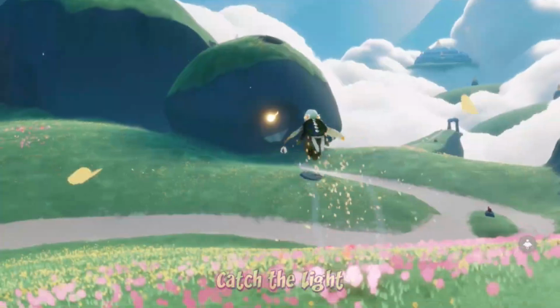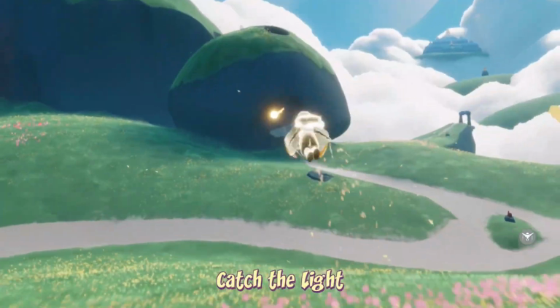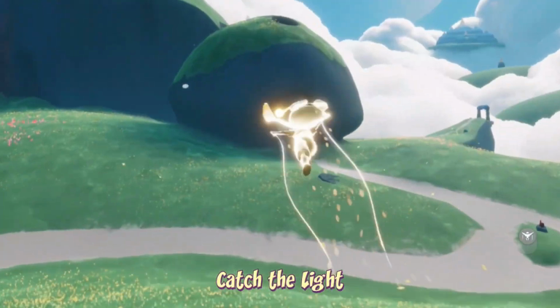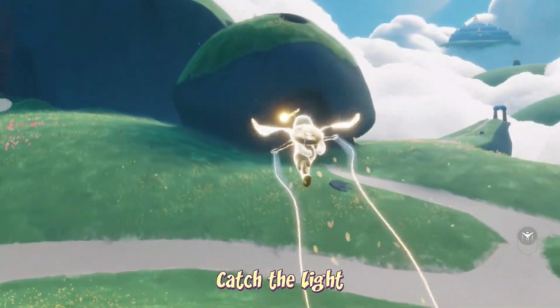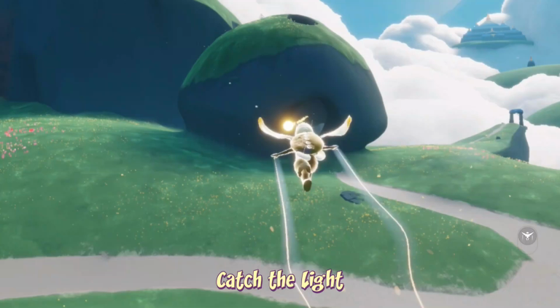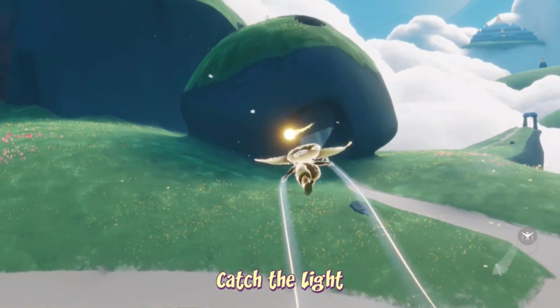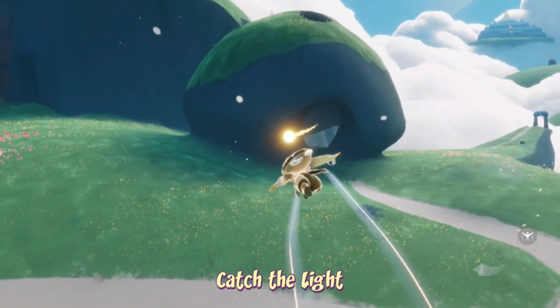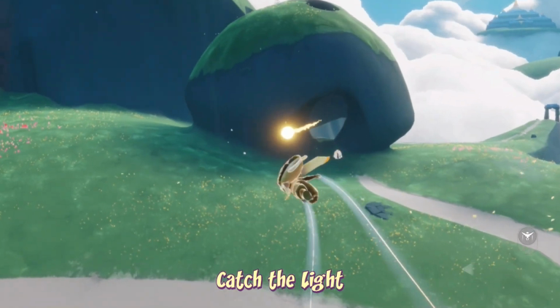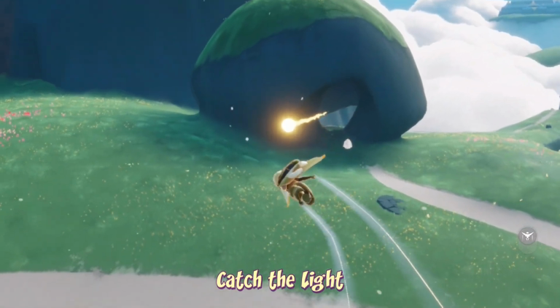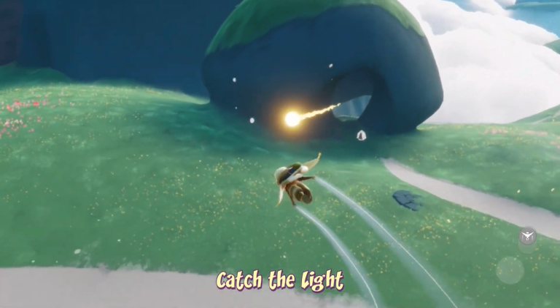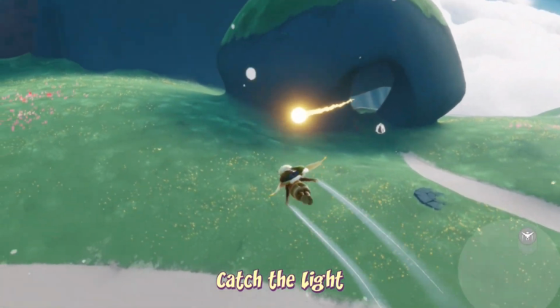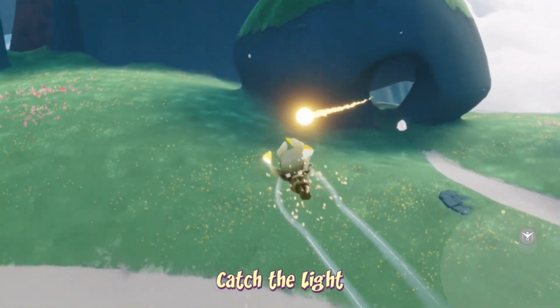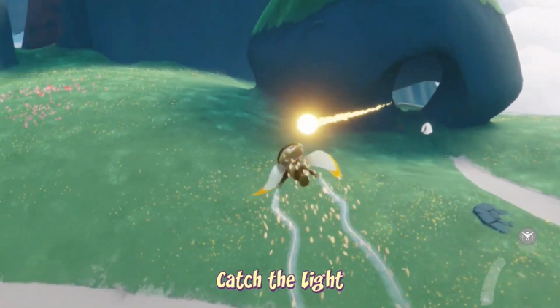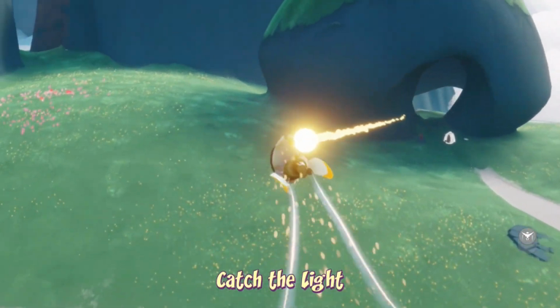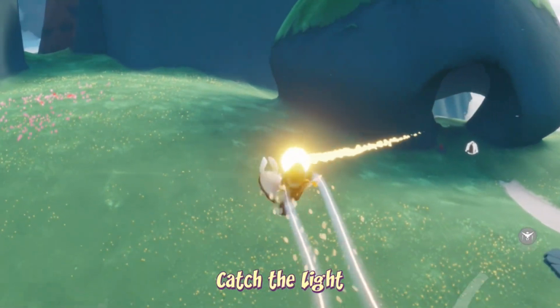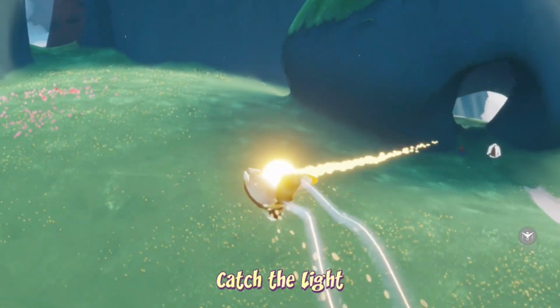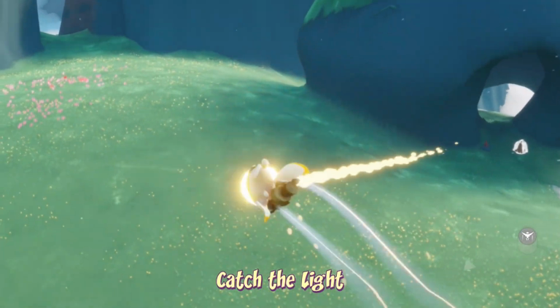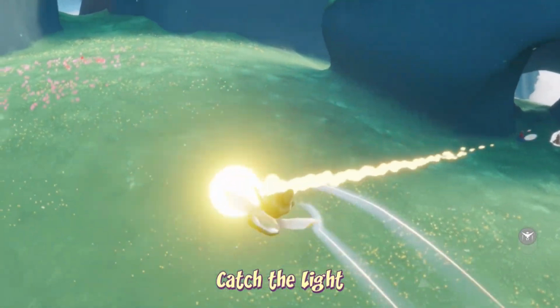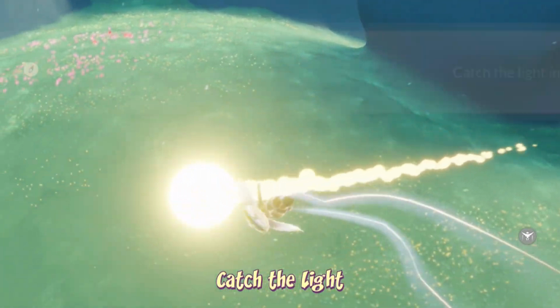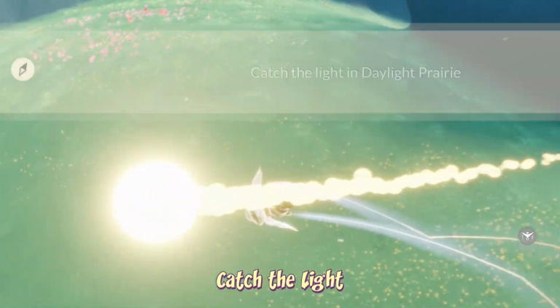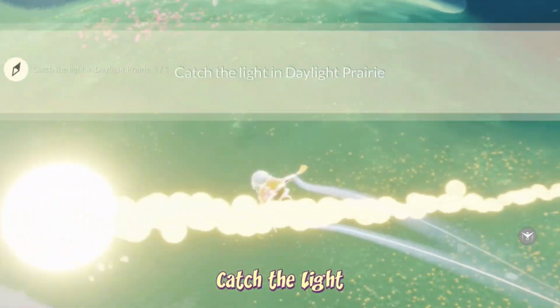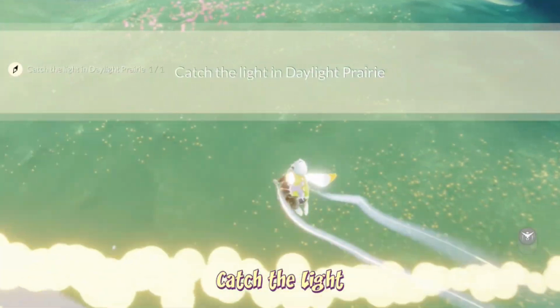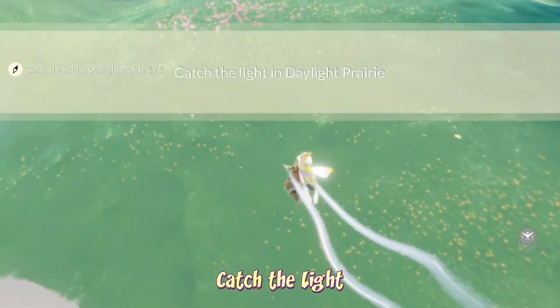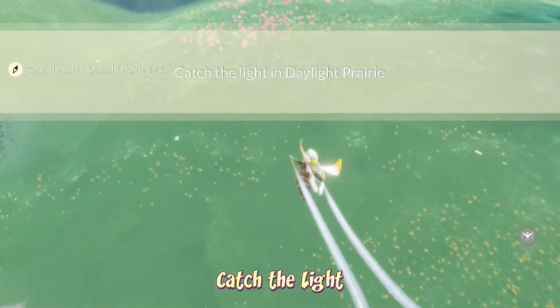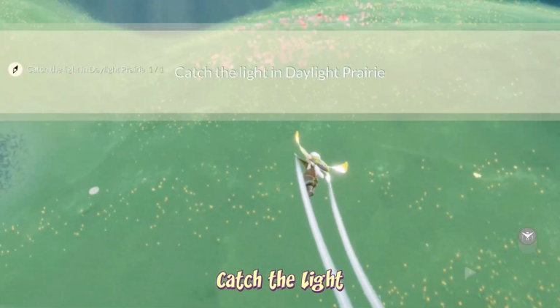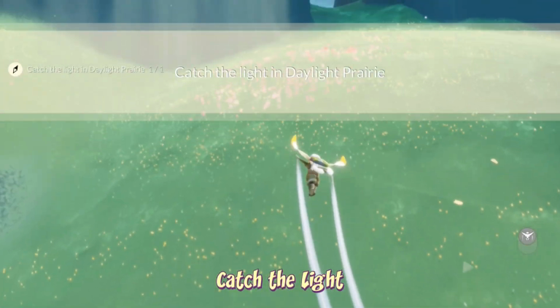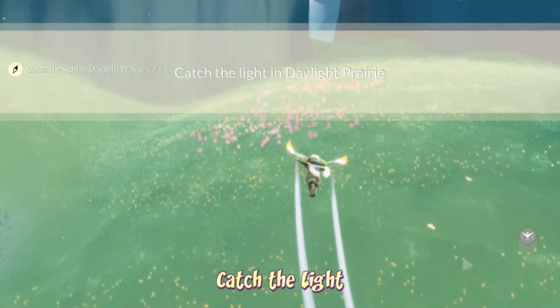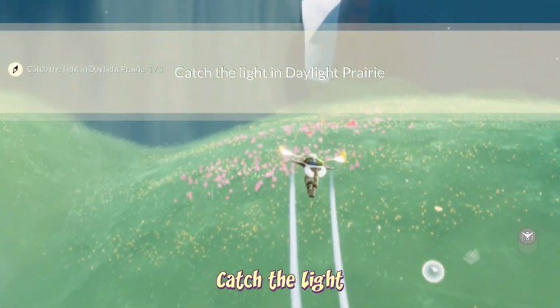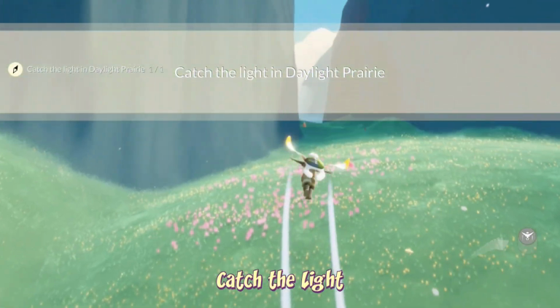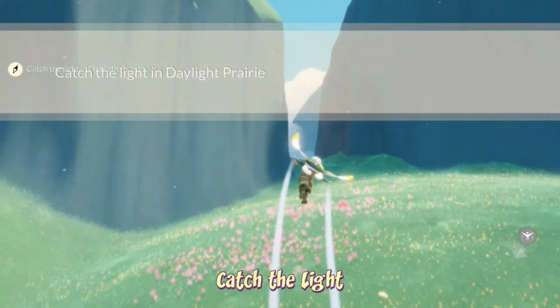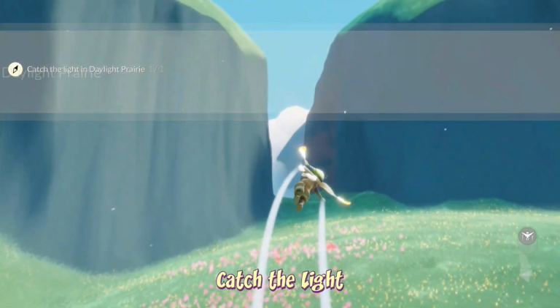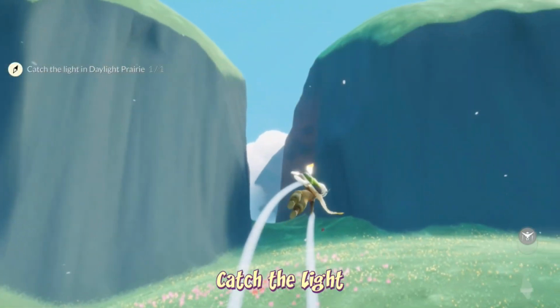The light can be found flying around the butterfly fields in the first area of the daylight prairie.